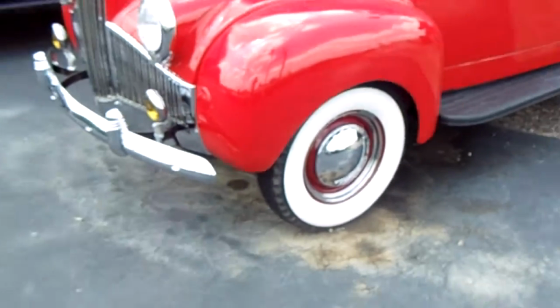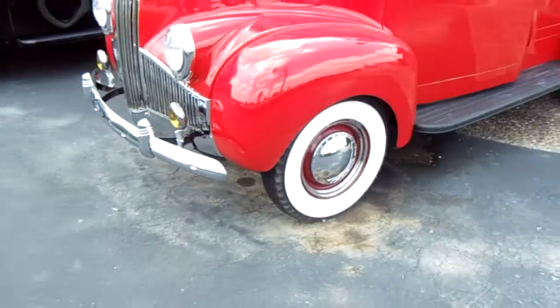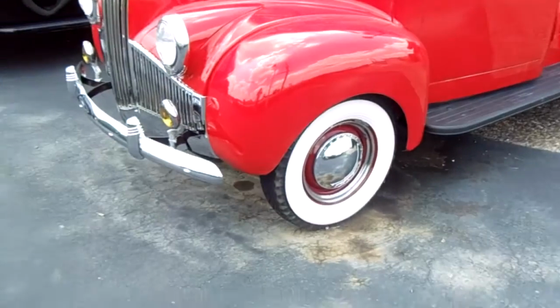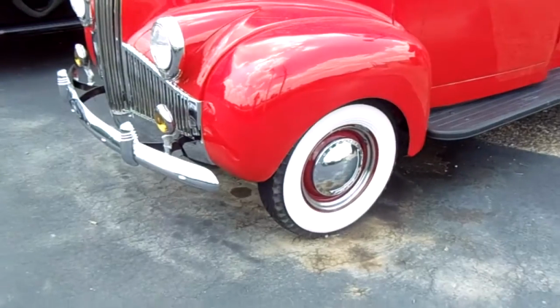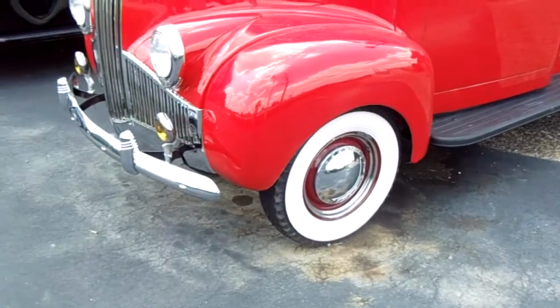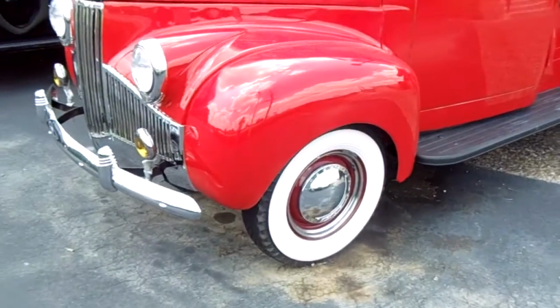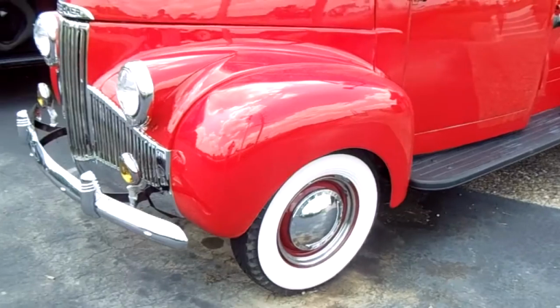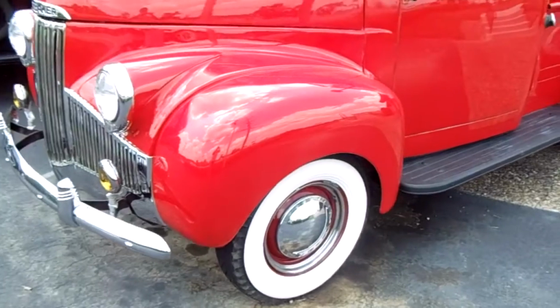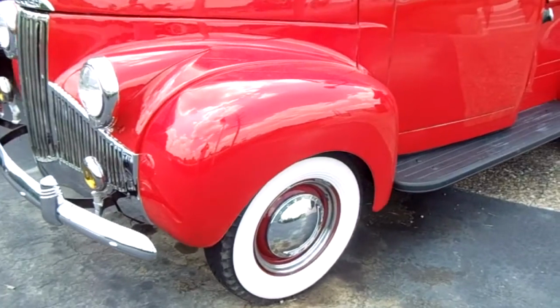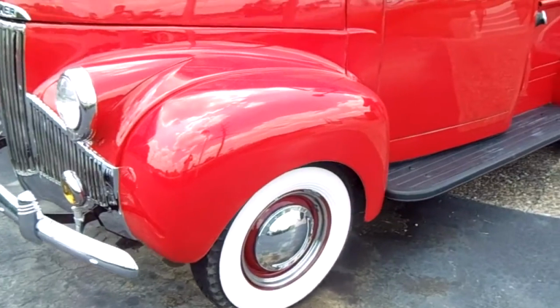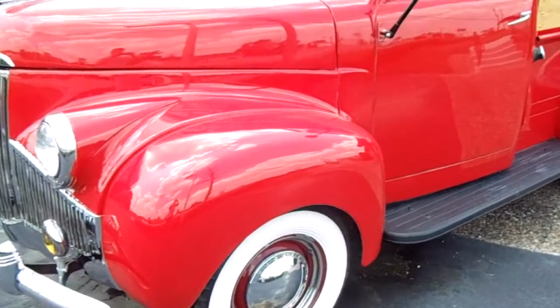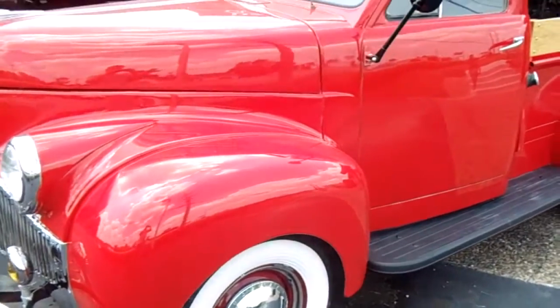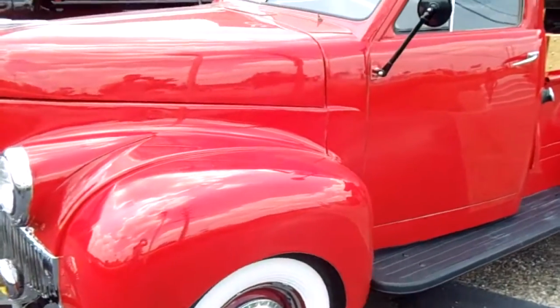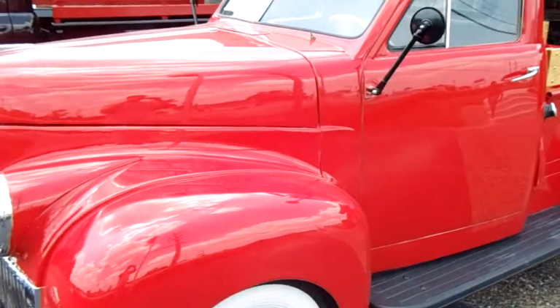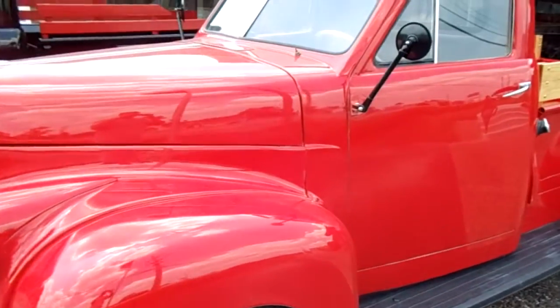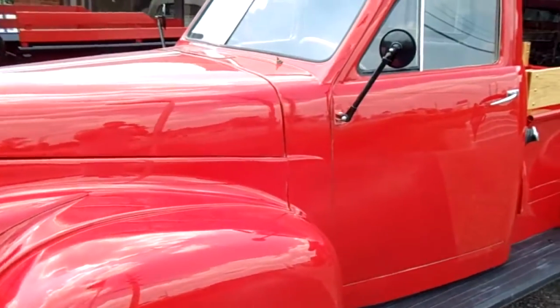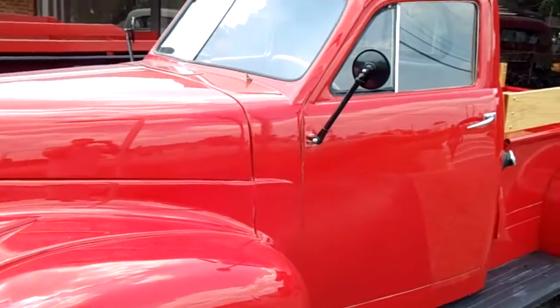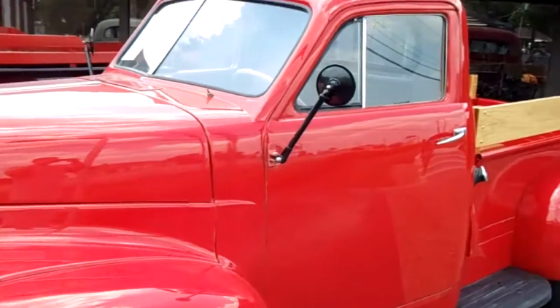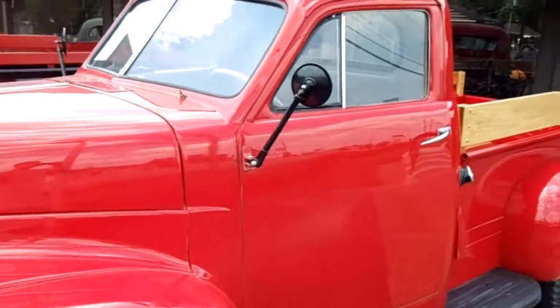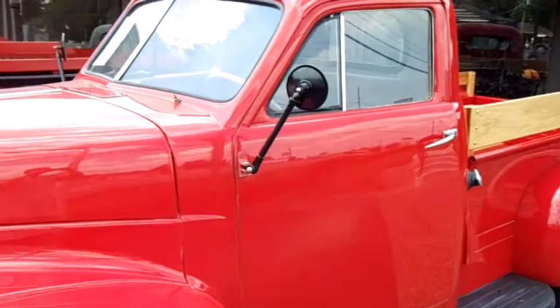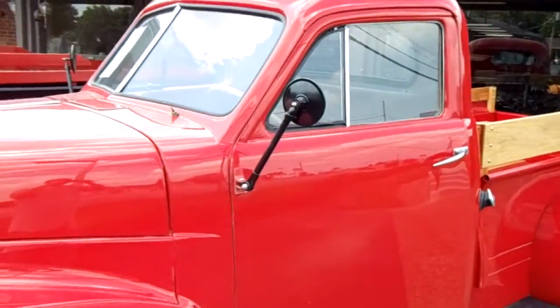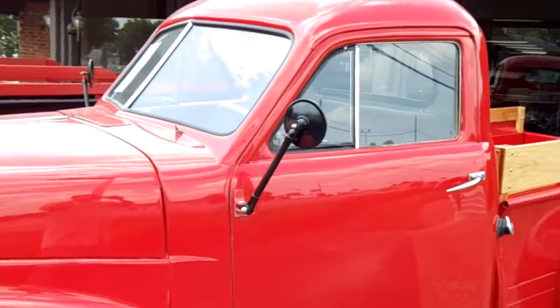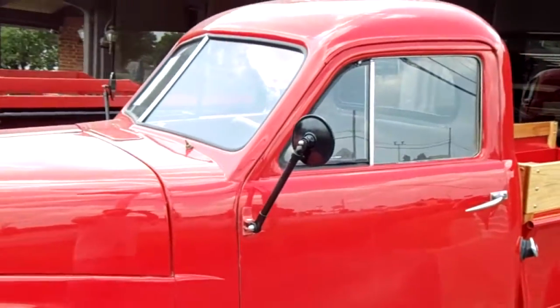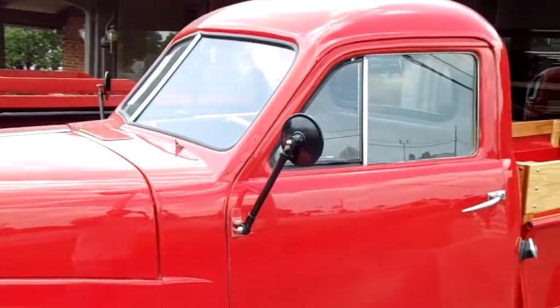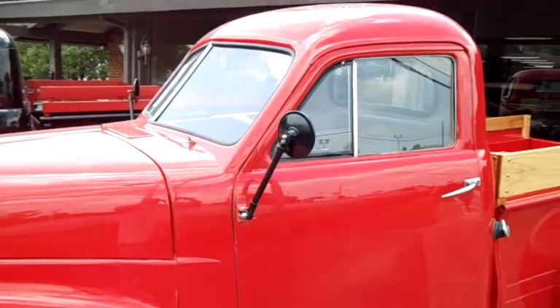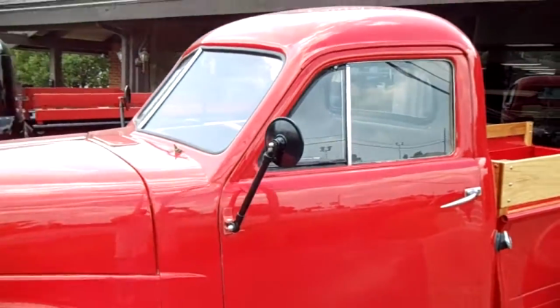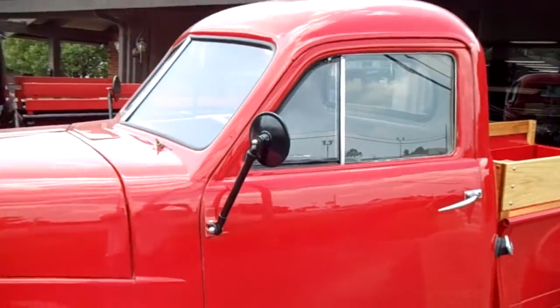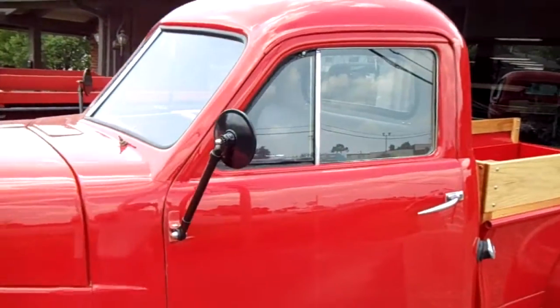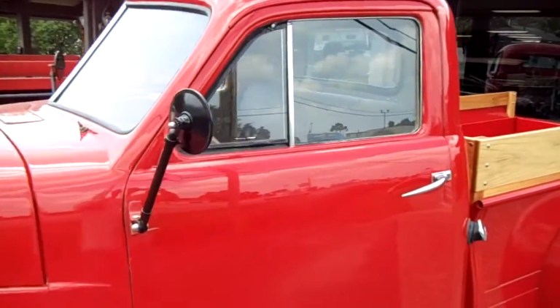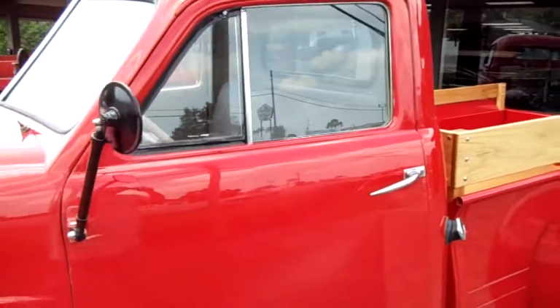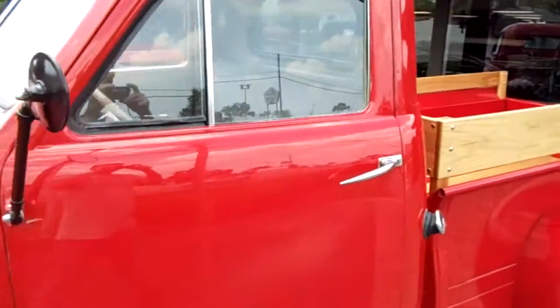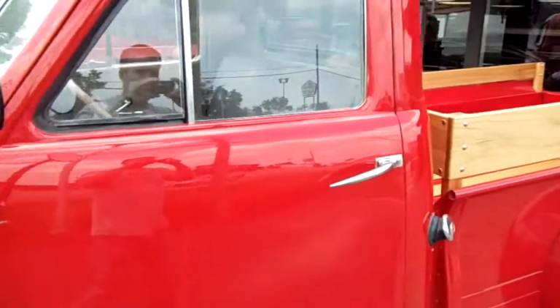We've got the steel wheels with the wide whites and the trim rings and everything. It's just a really slick looking Studebaker.